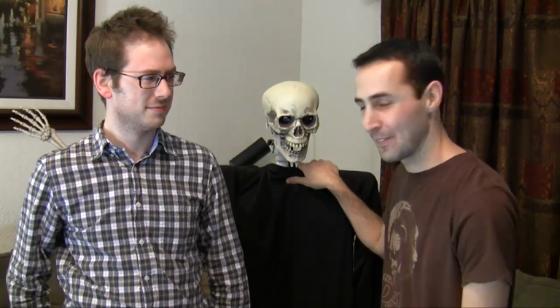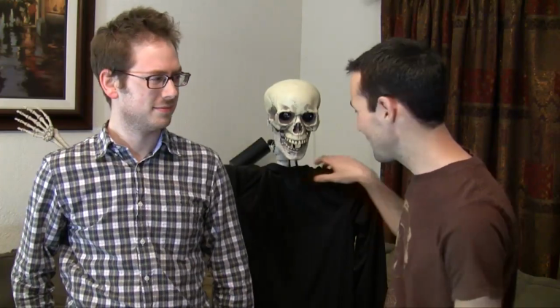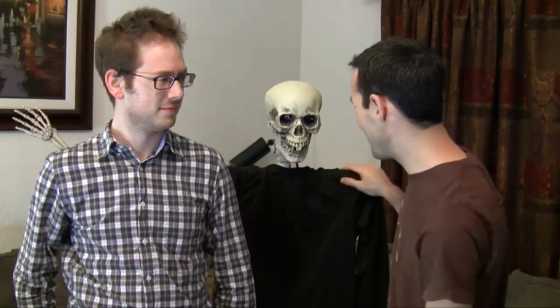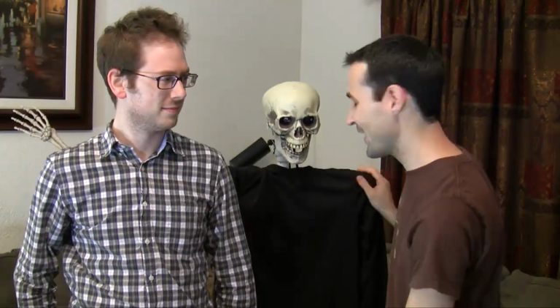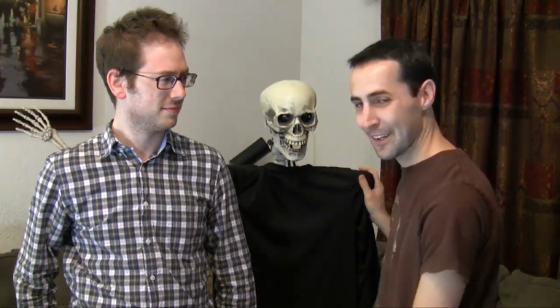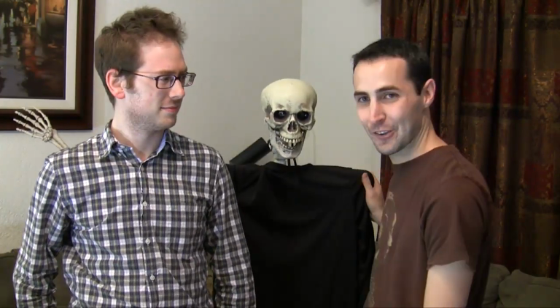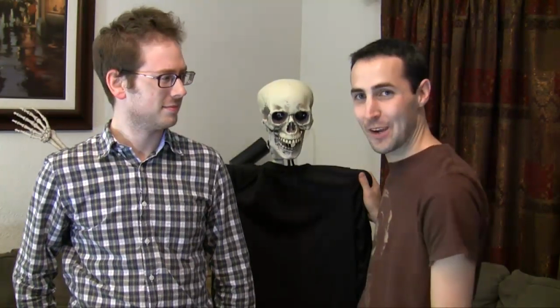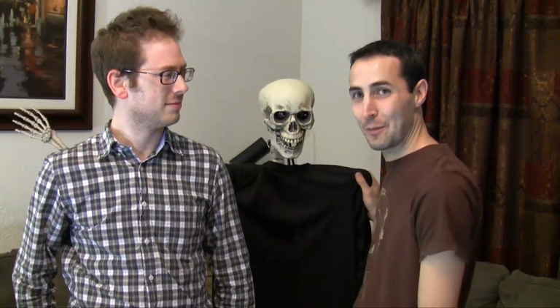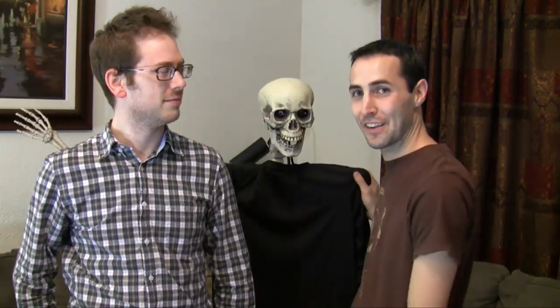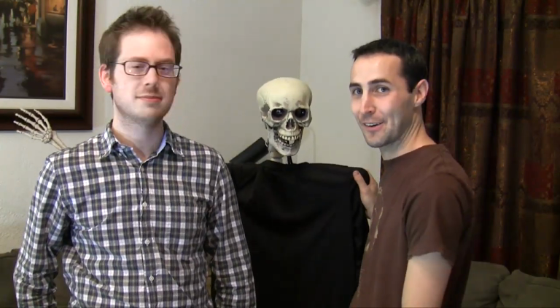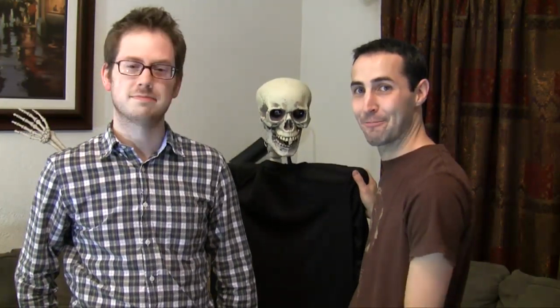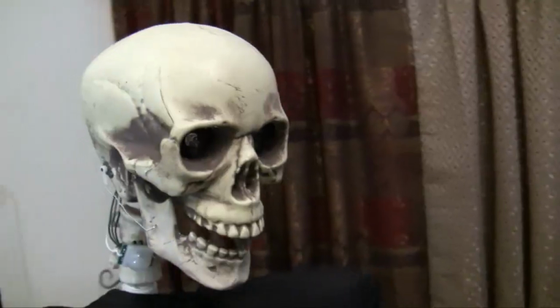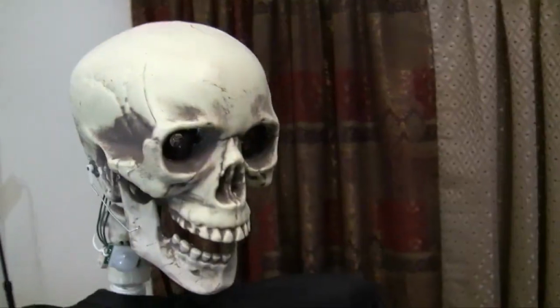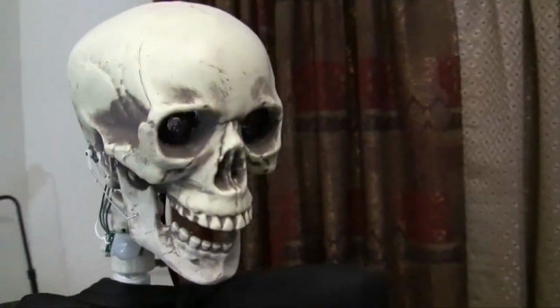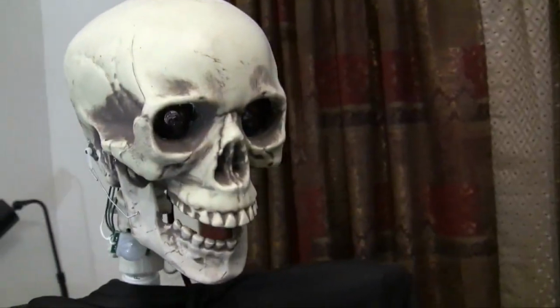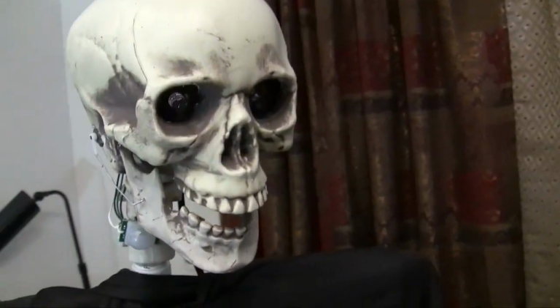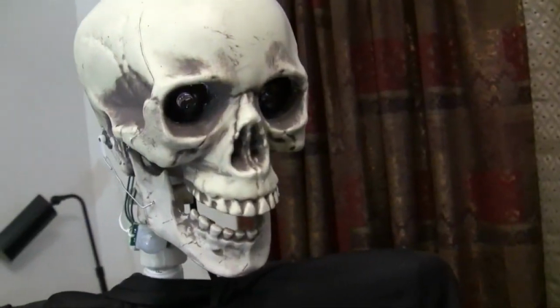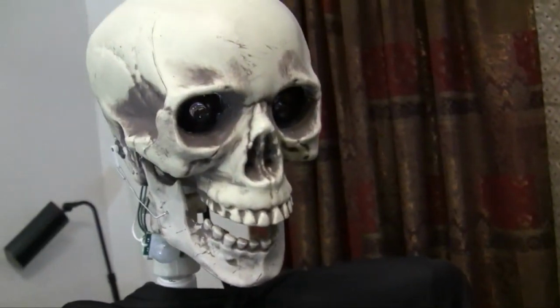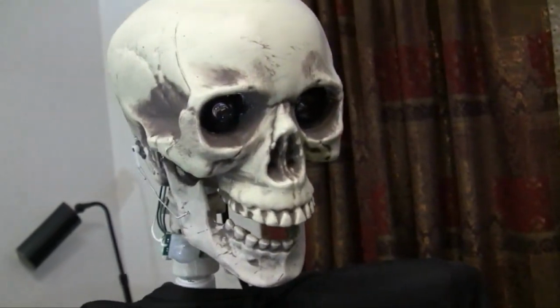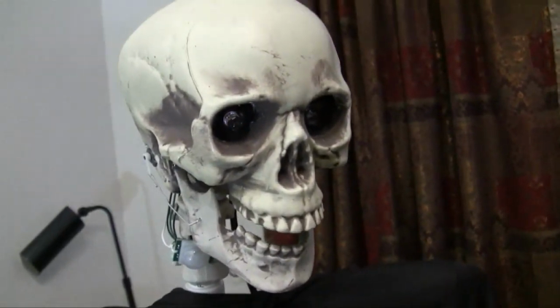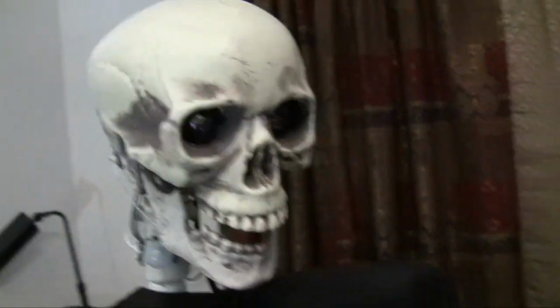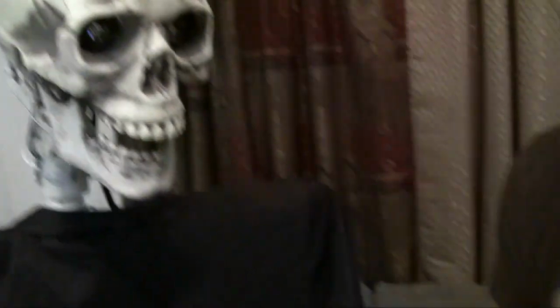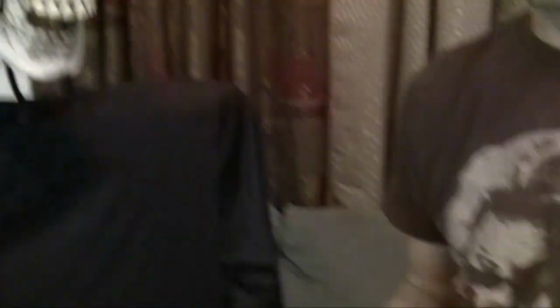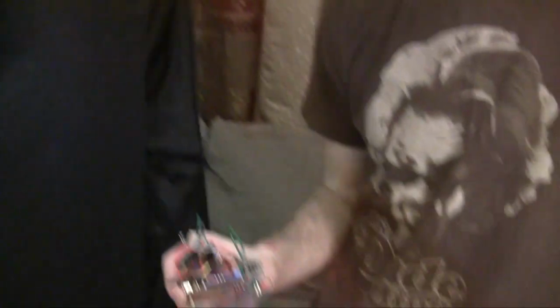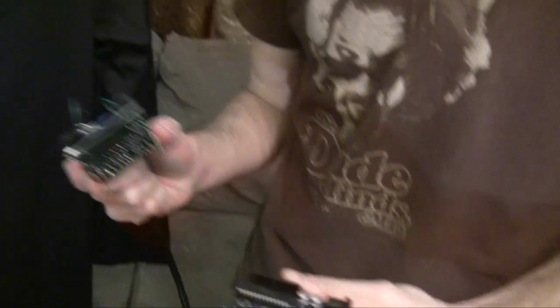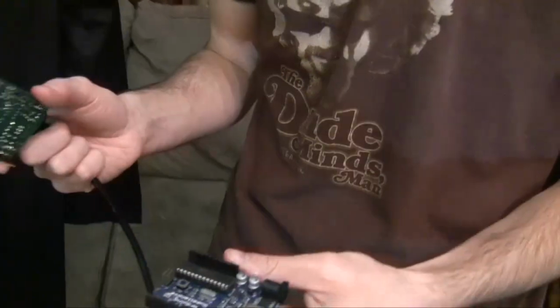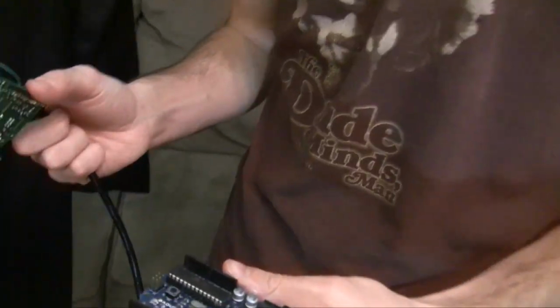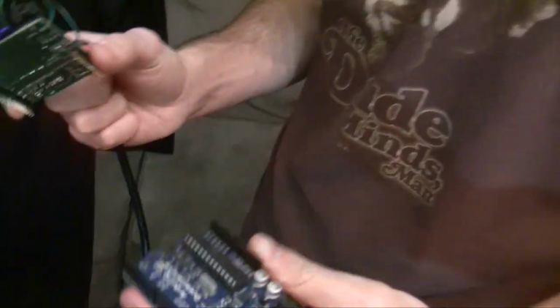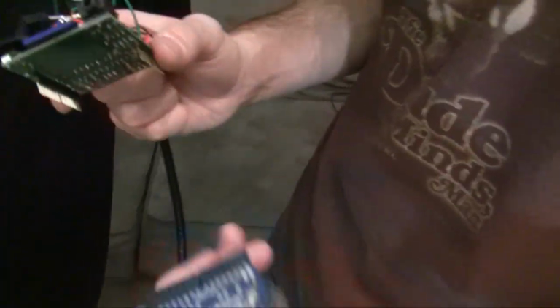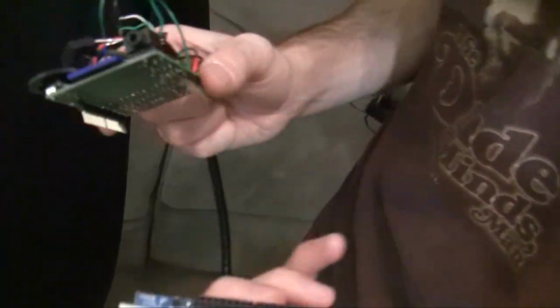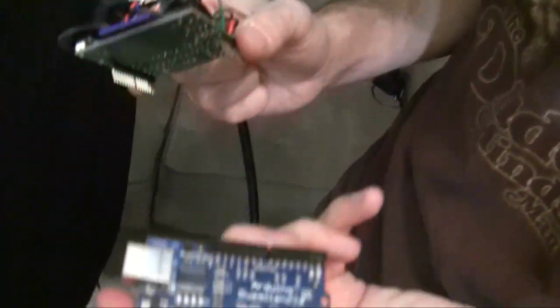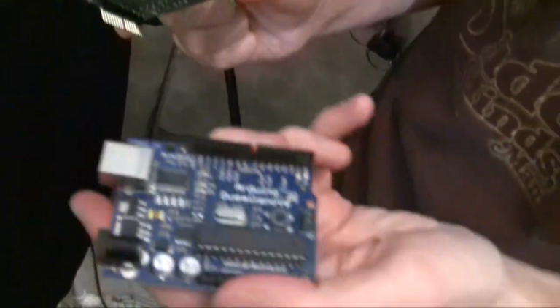Let me show you how I put it together. This skeleton talks and he's motion-controlled. Let's talk about some of the guts here.